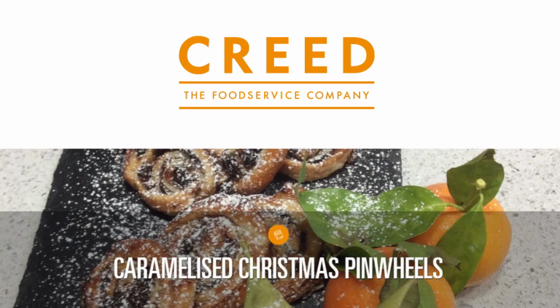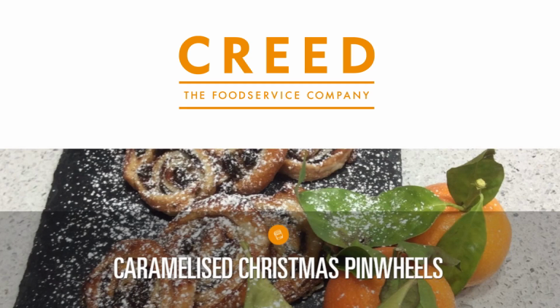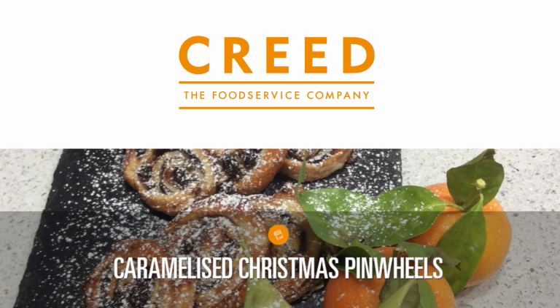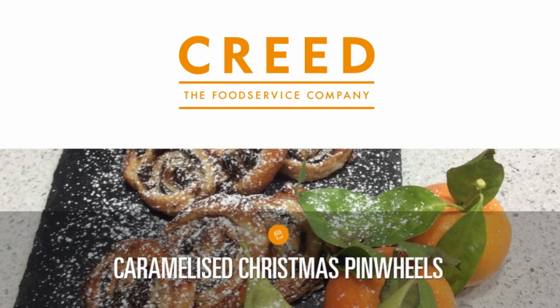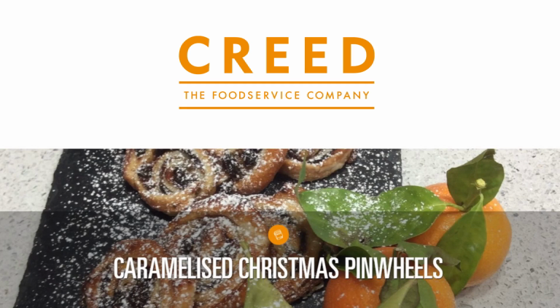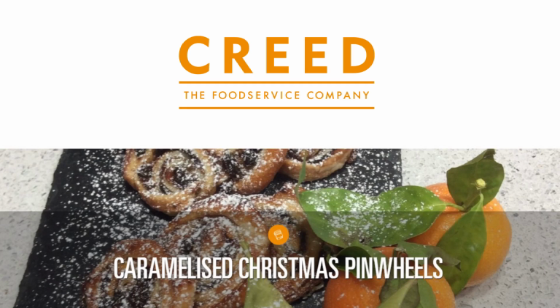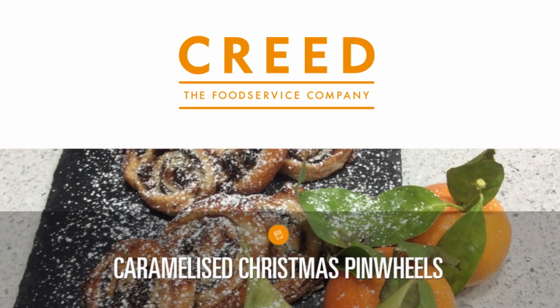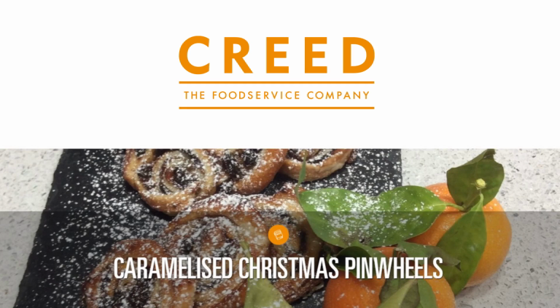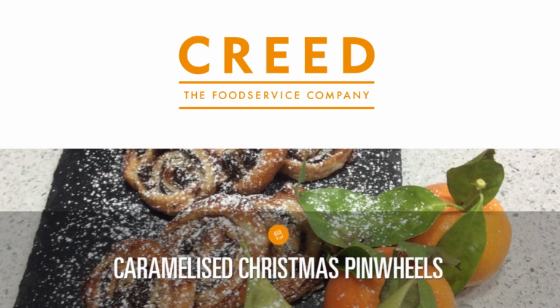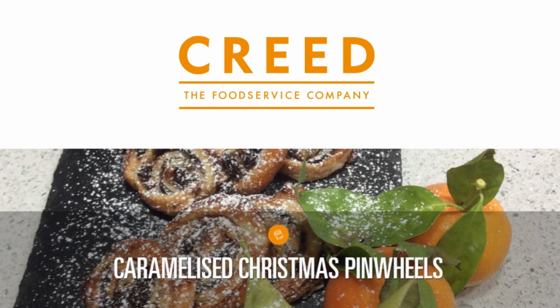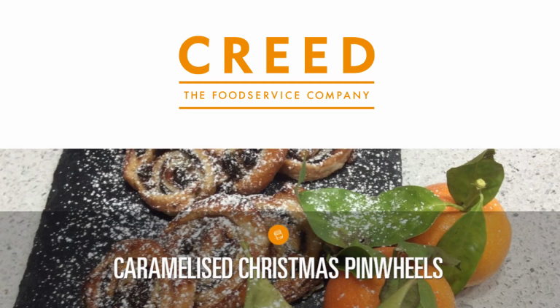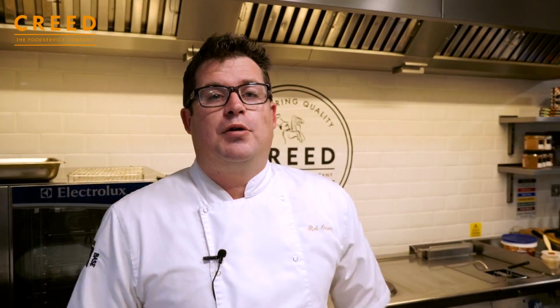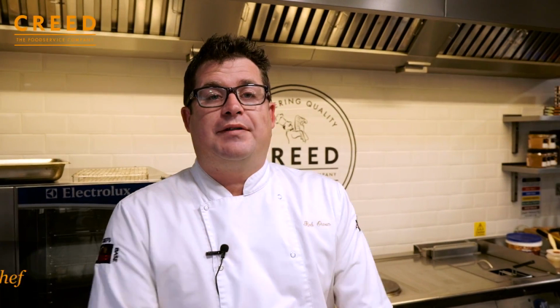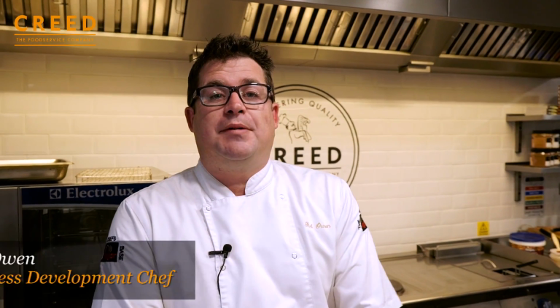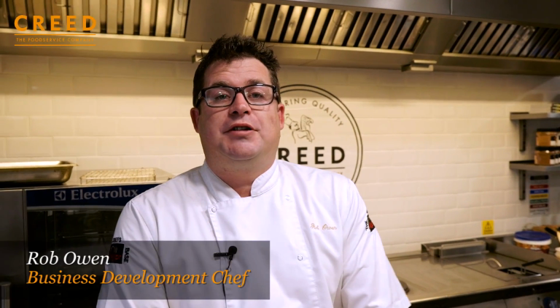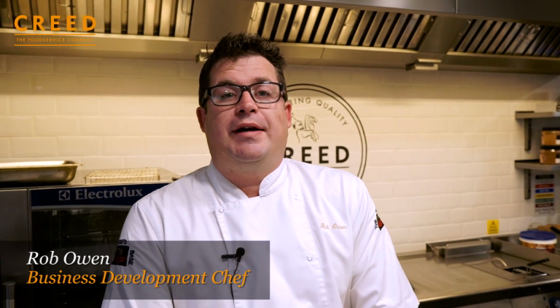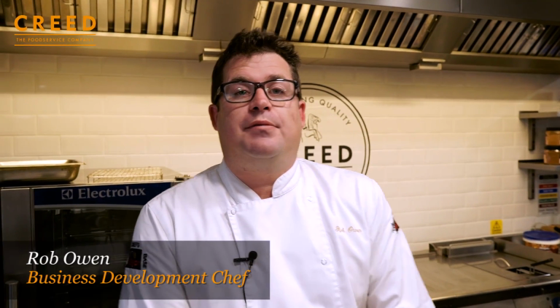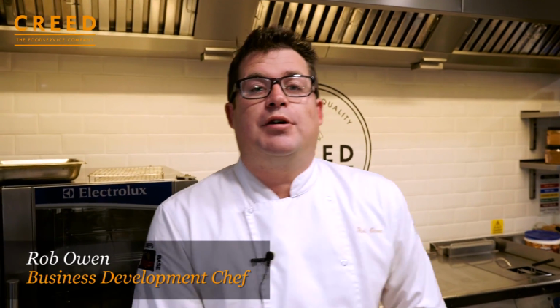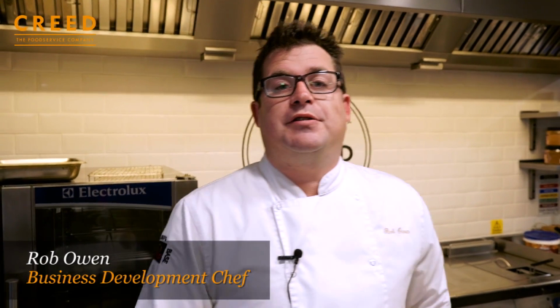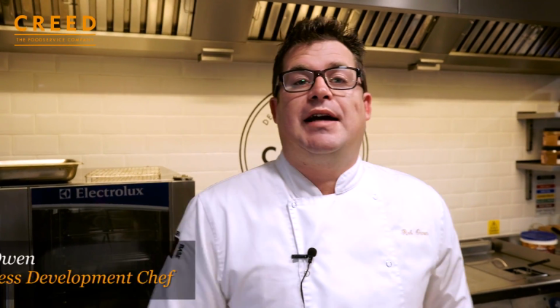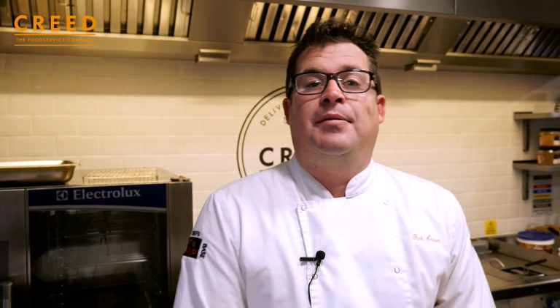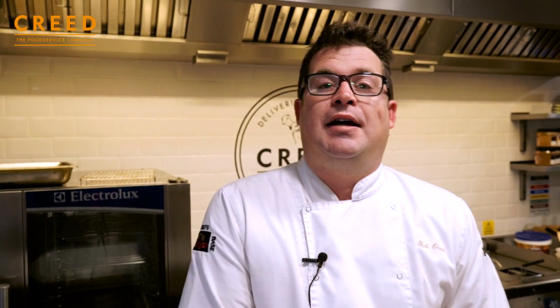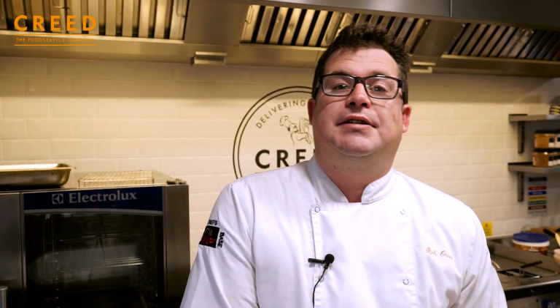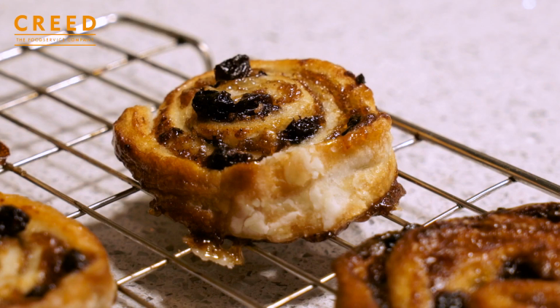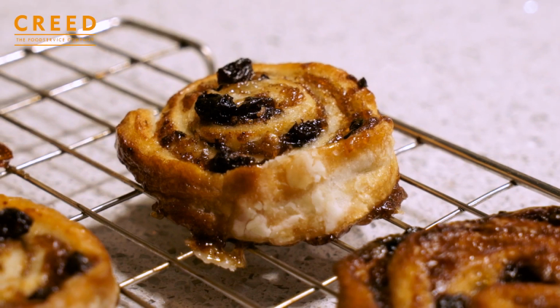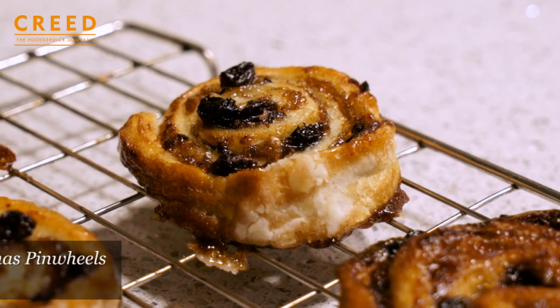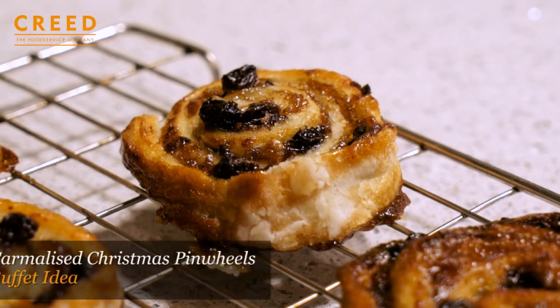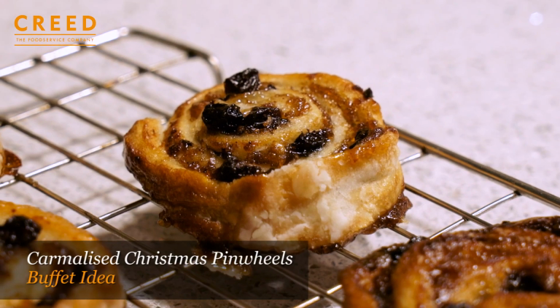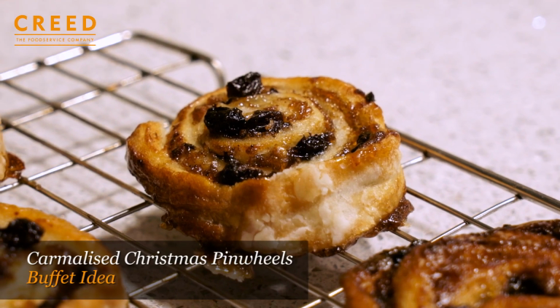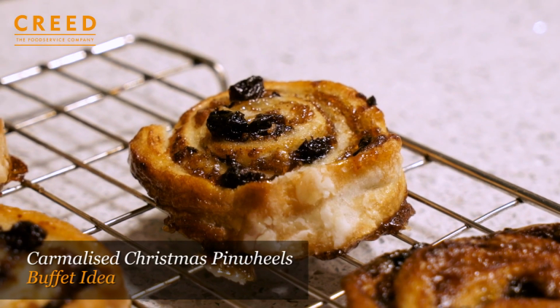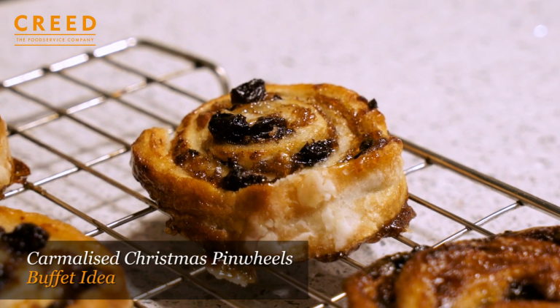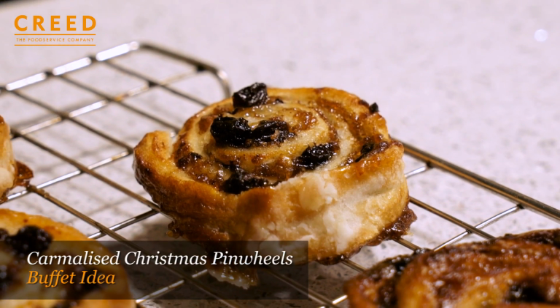The festive spirit is with everyone. We're going to have something sweet — some caramelized Christmas pinwheels.